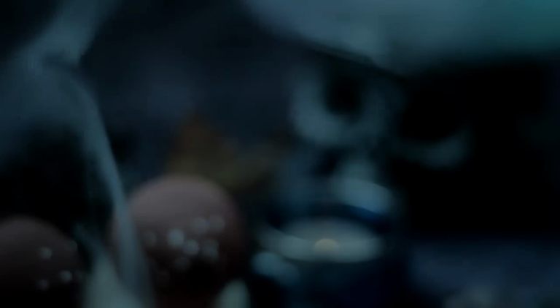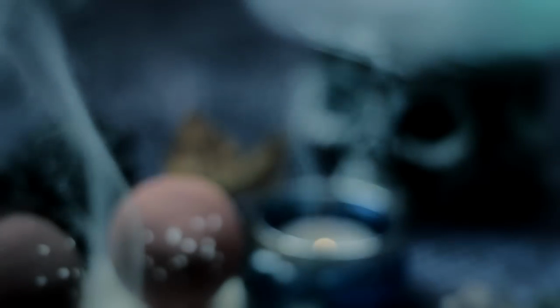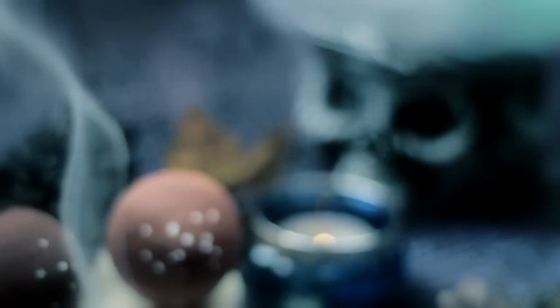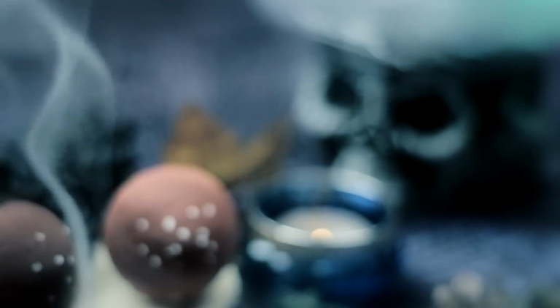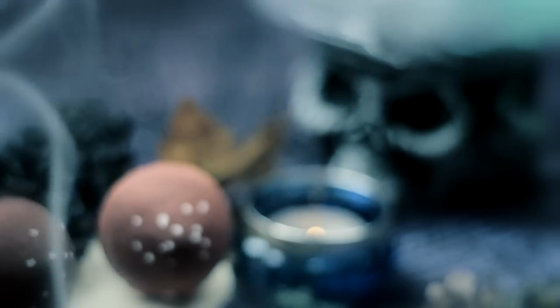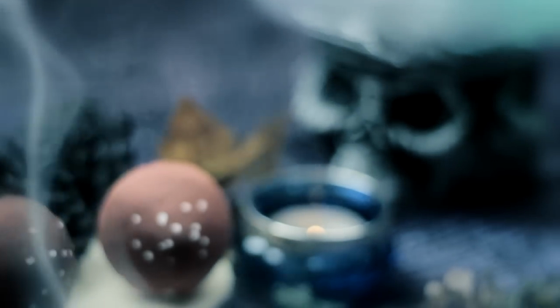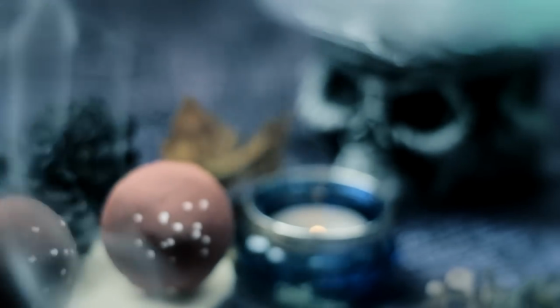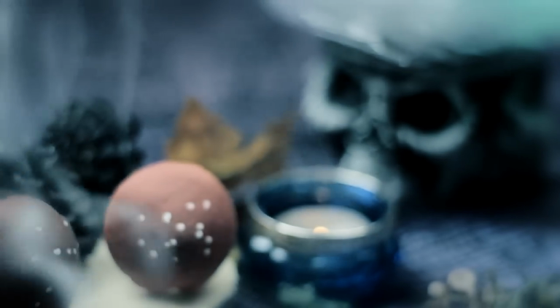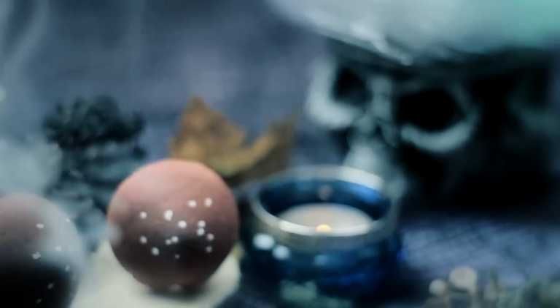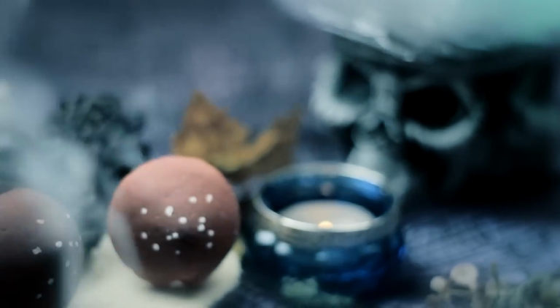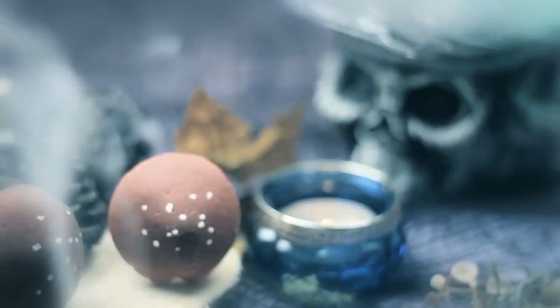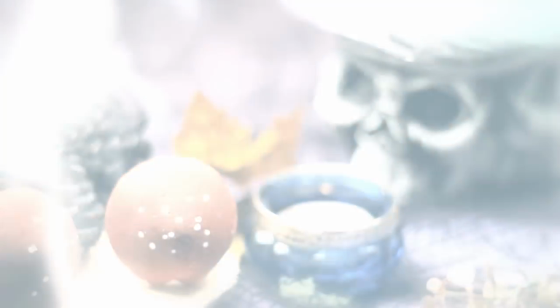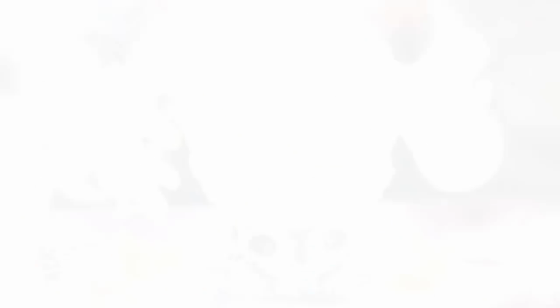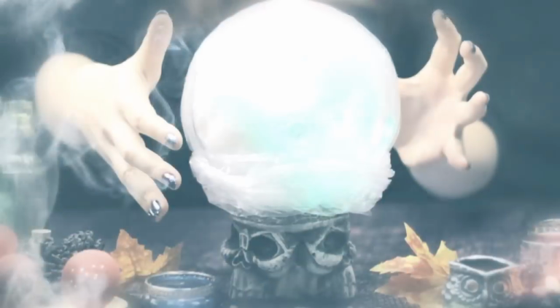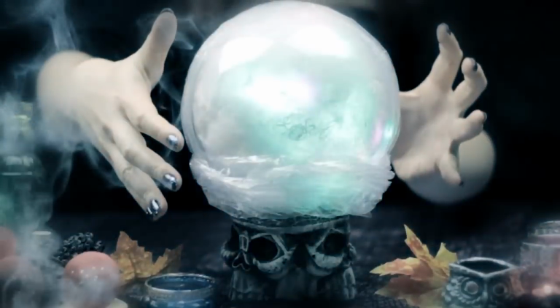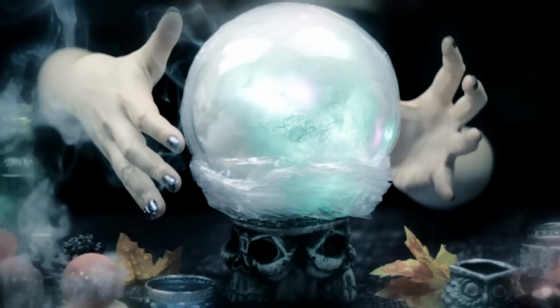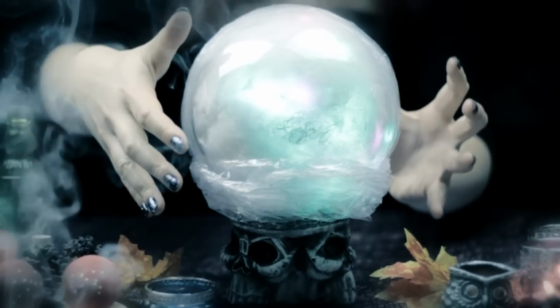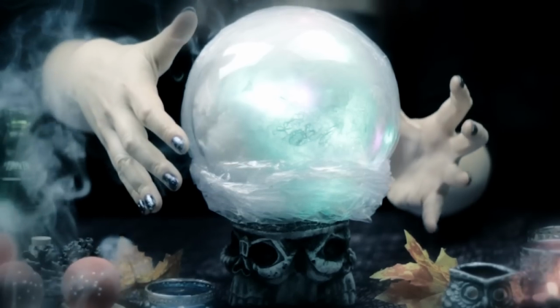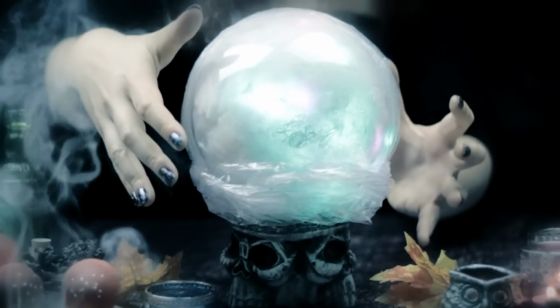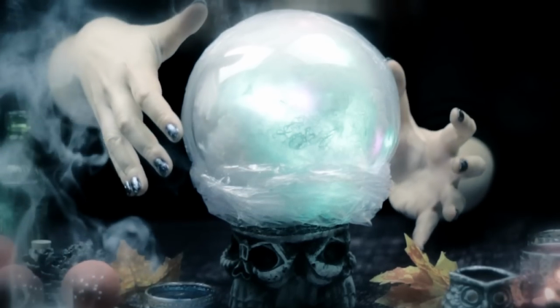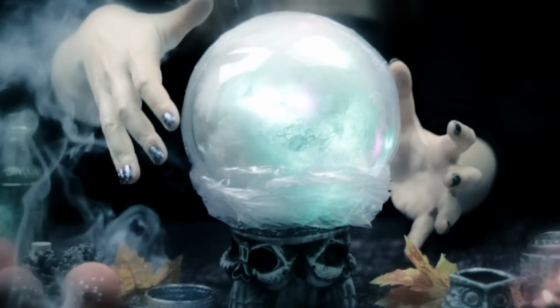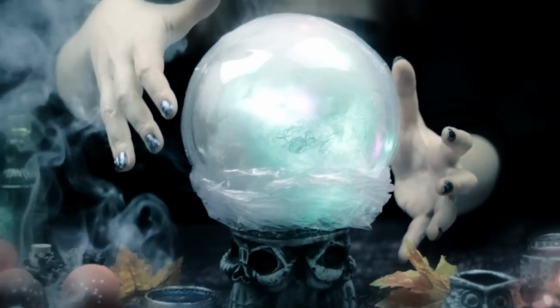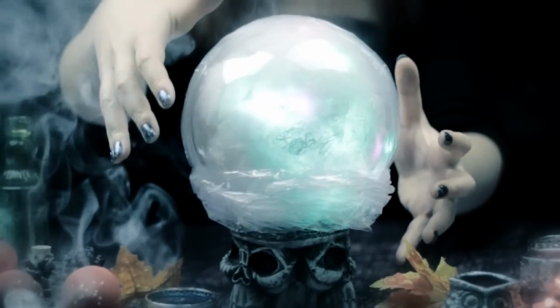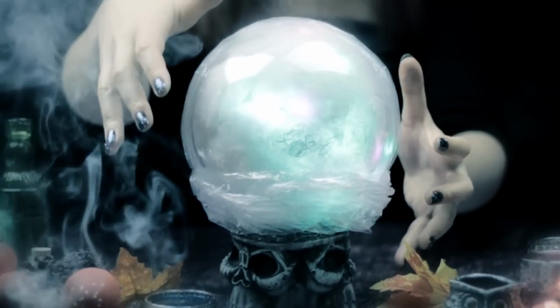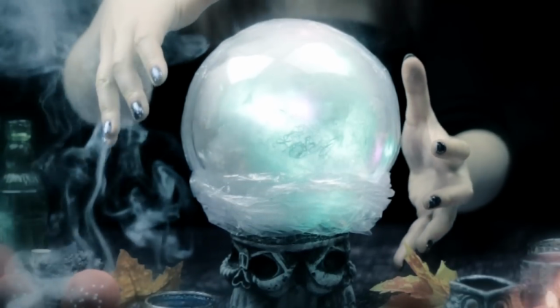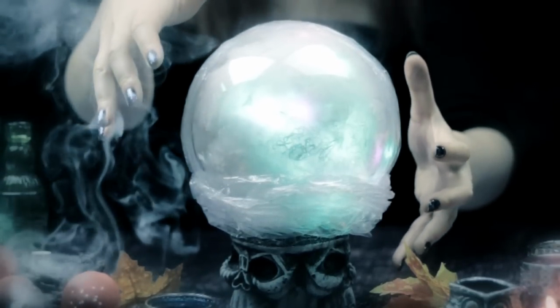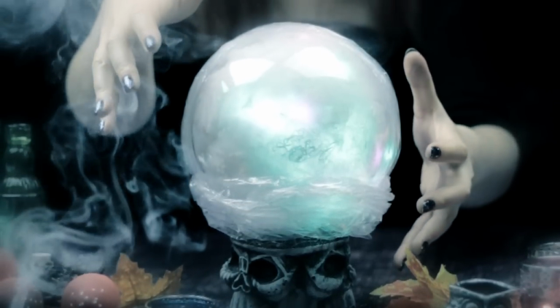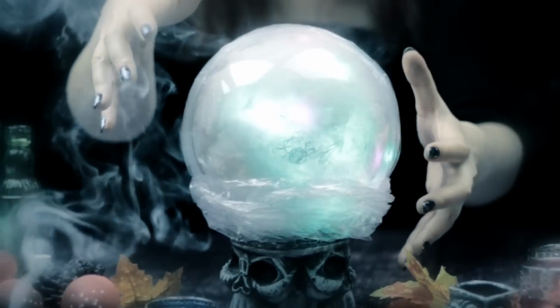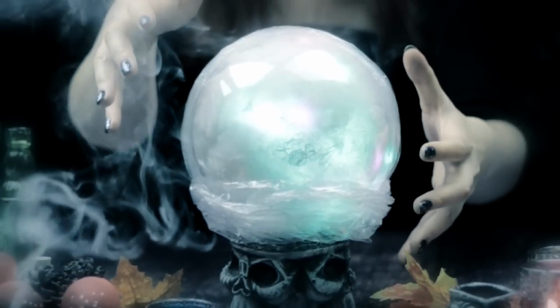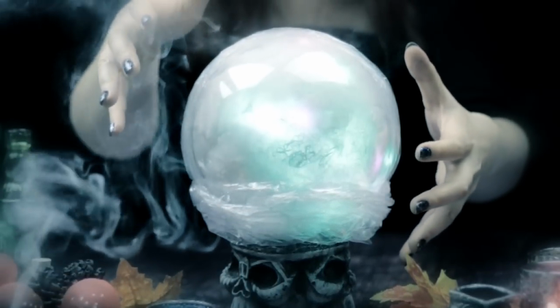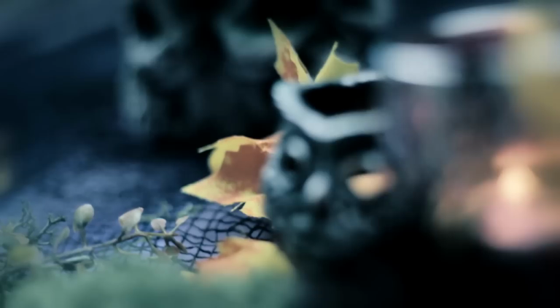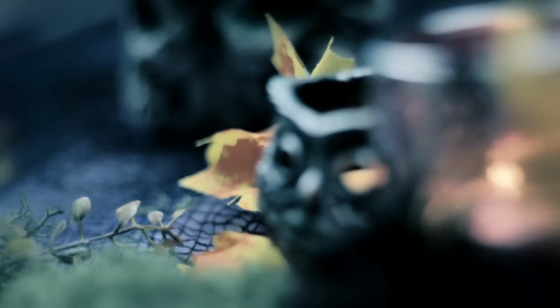Would you like to know your future? Then today, I'm going to show you how to make your own magic crystal ball.